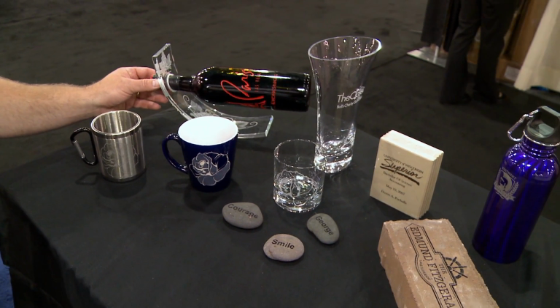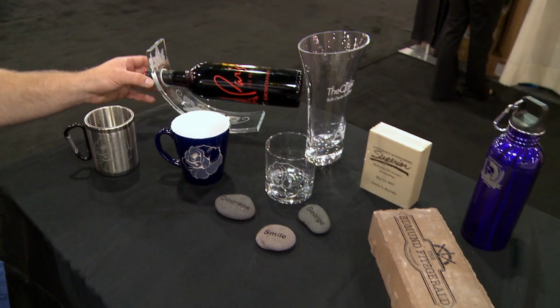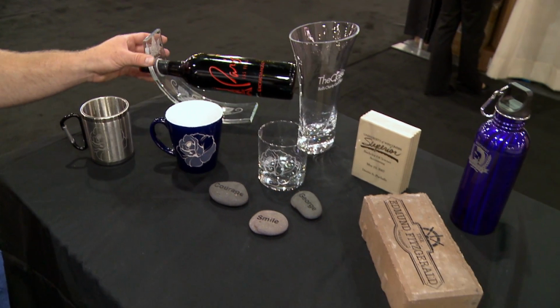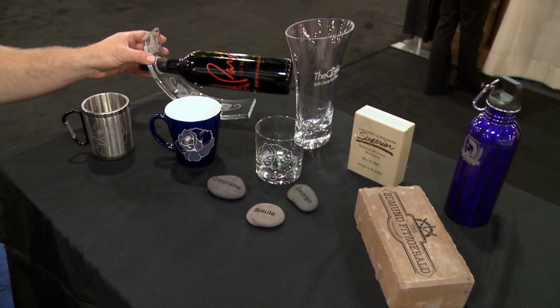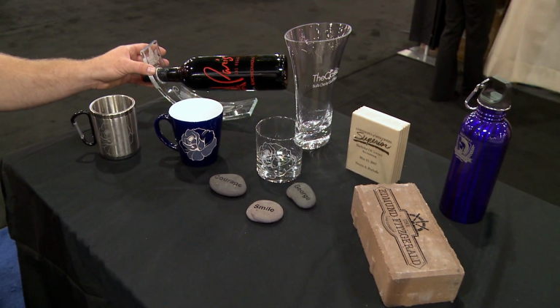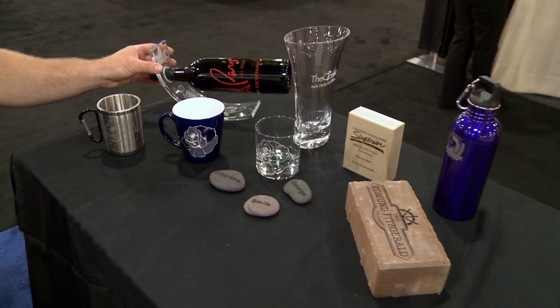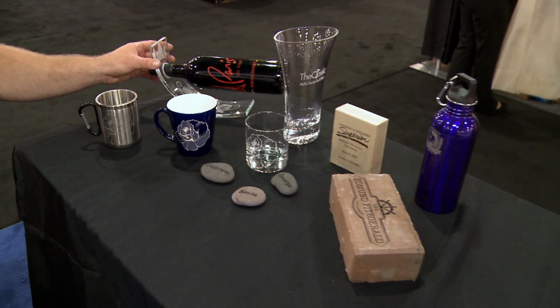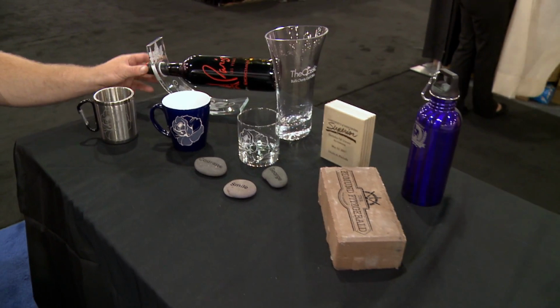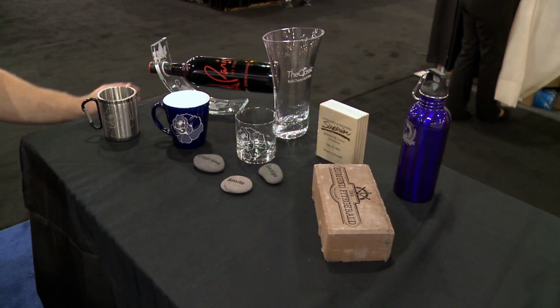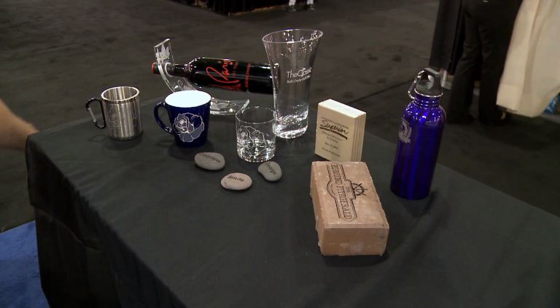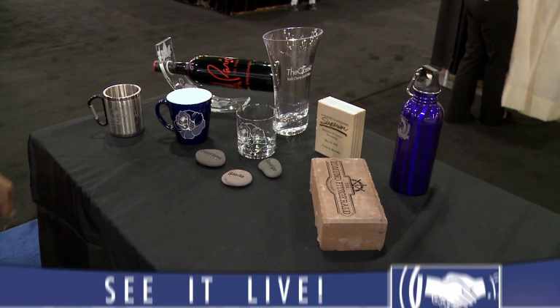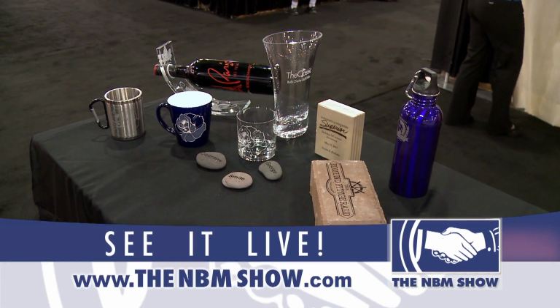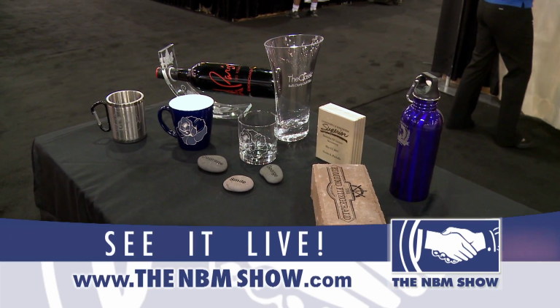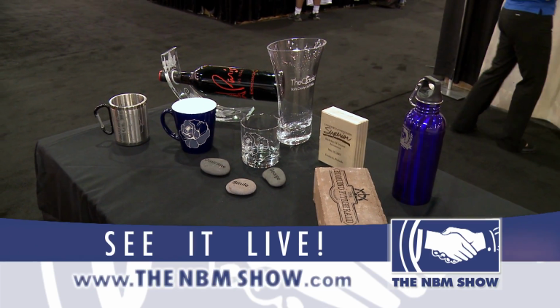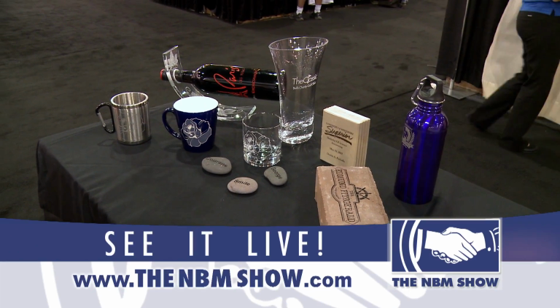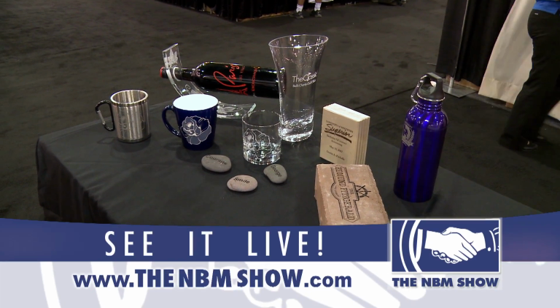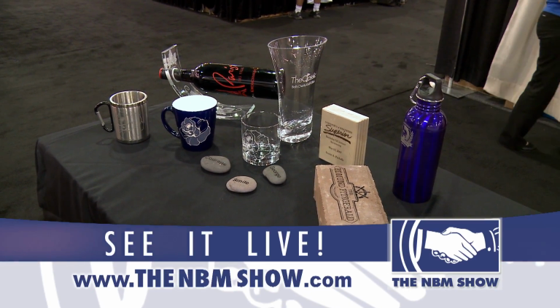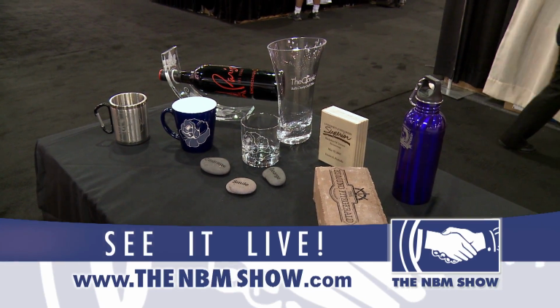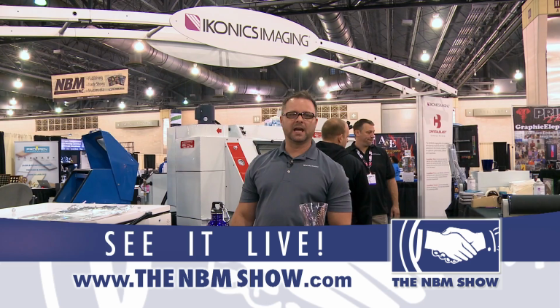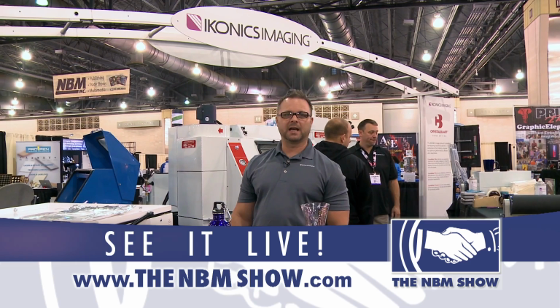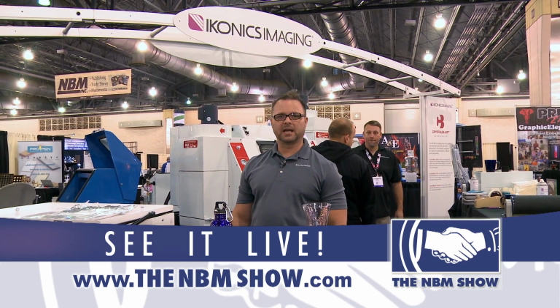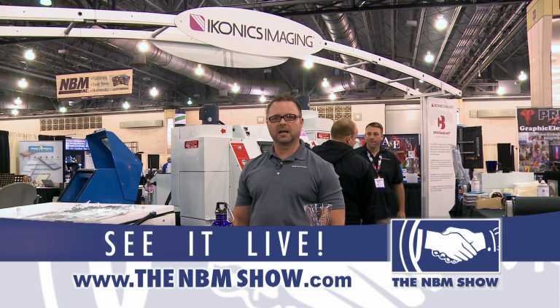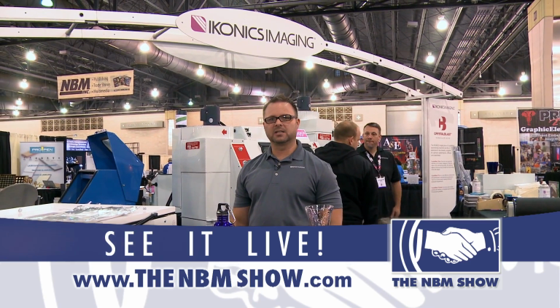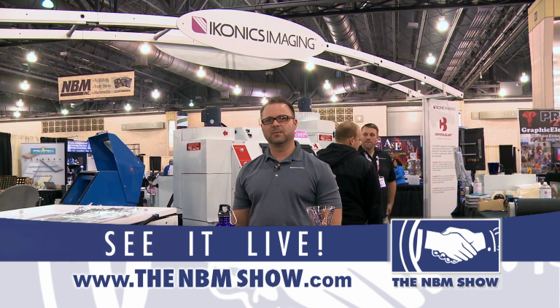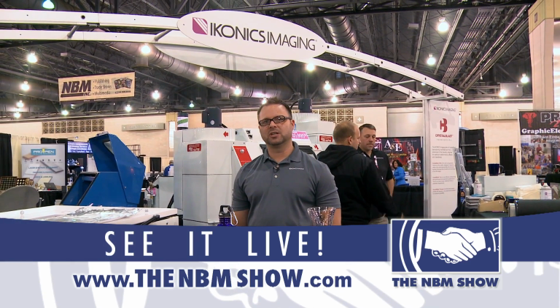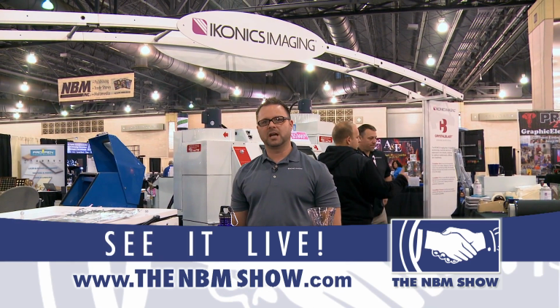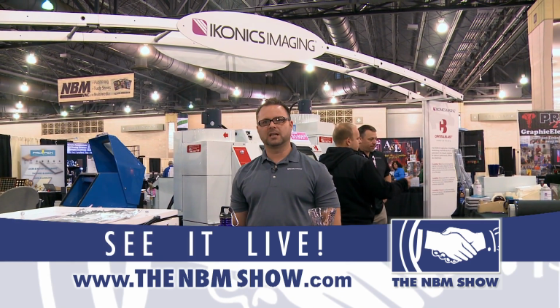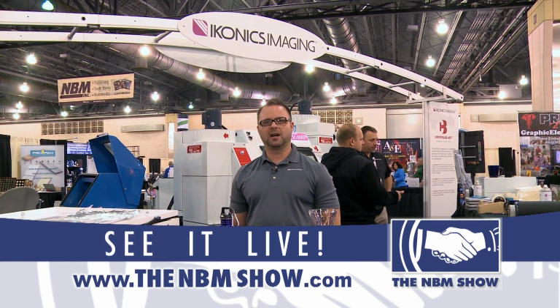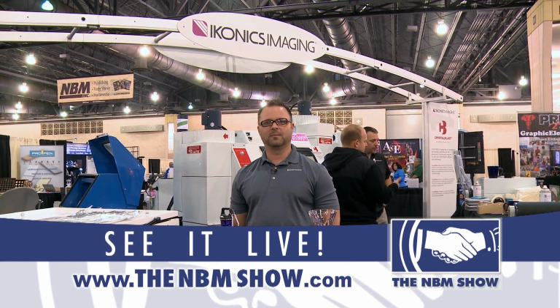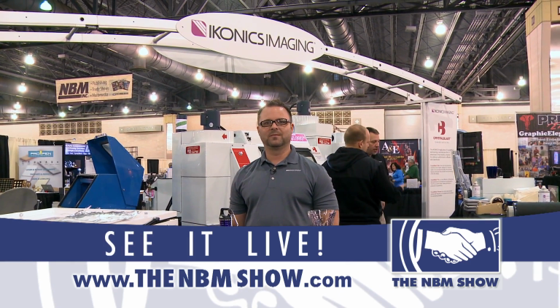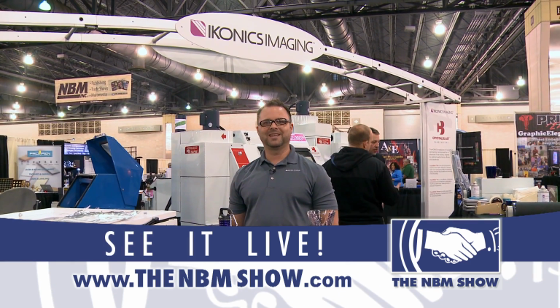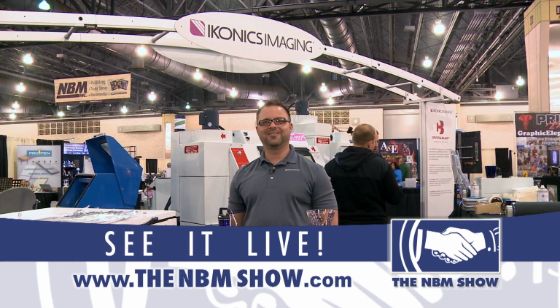For more information on sand carving, visit our website at iconicsimaging.com. Thank you.